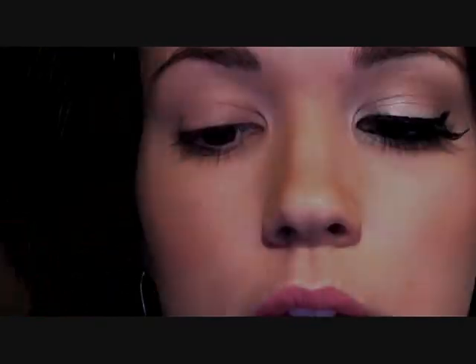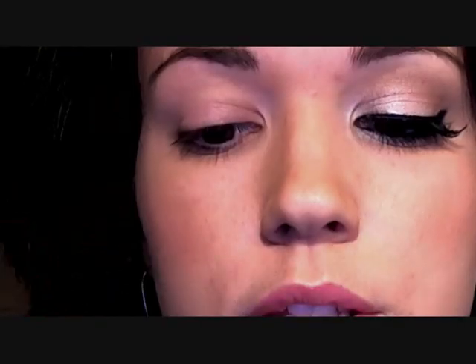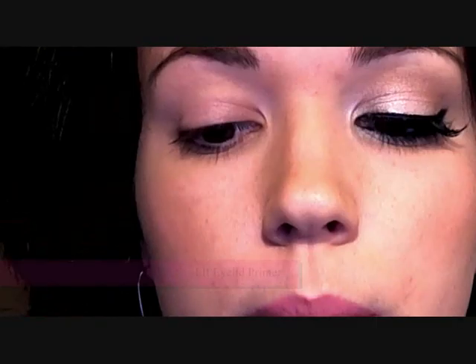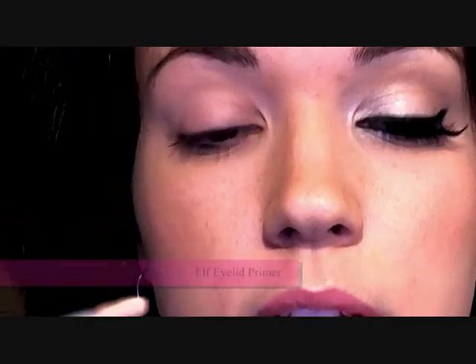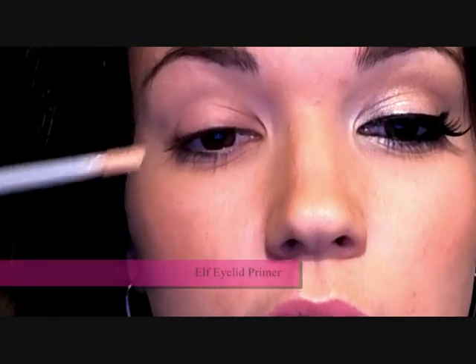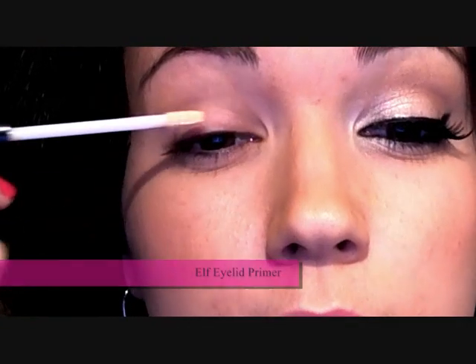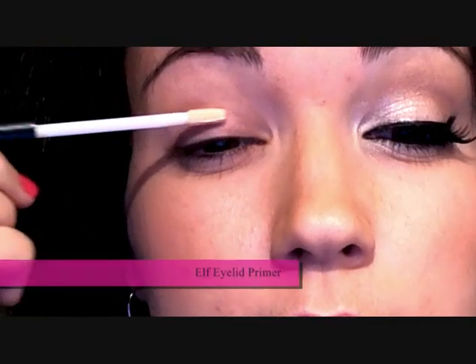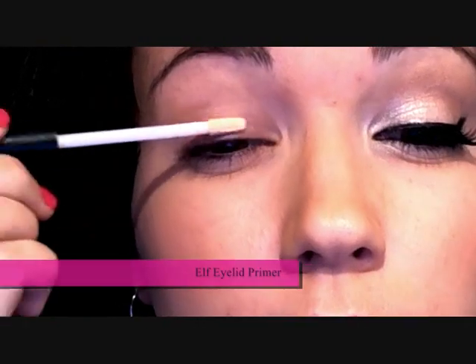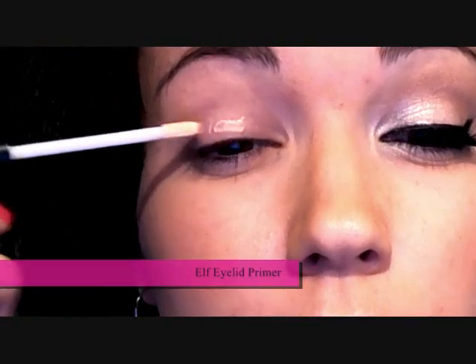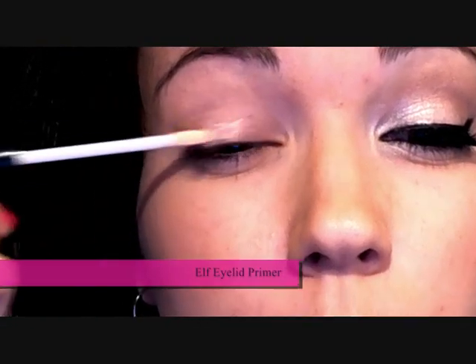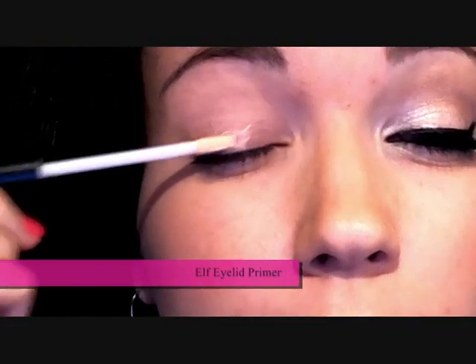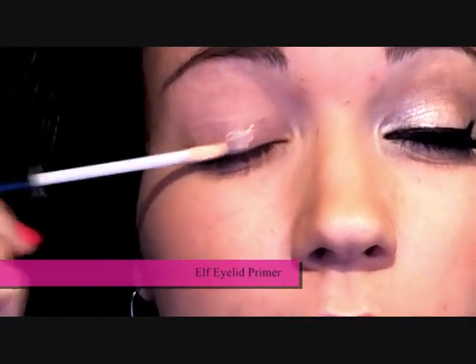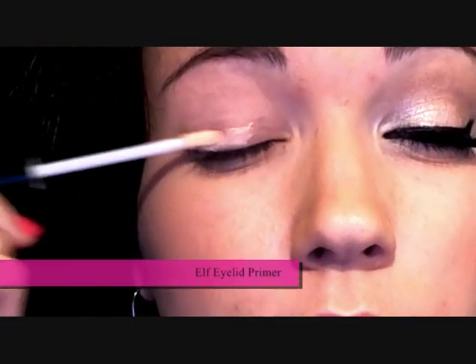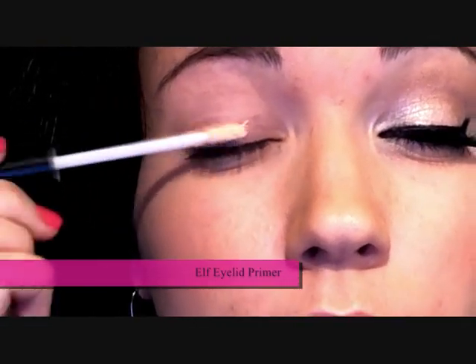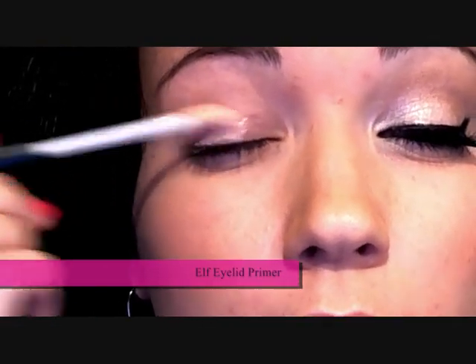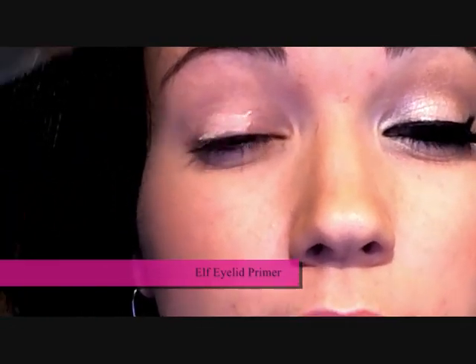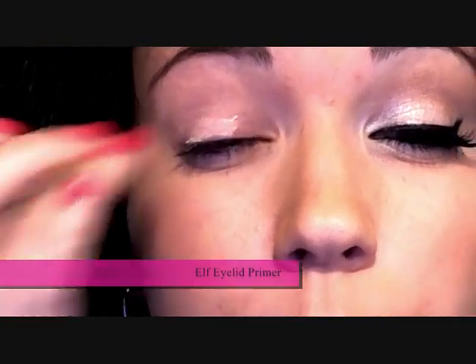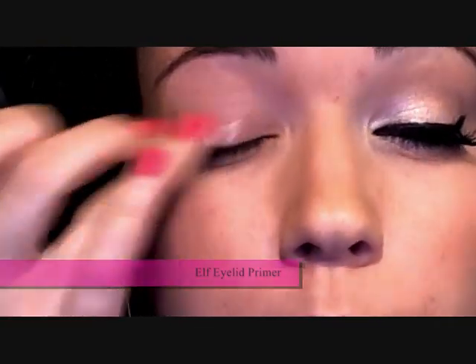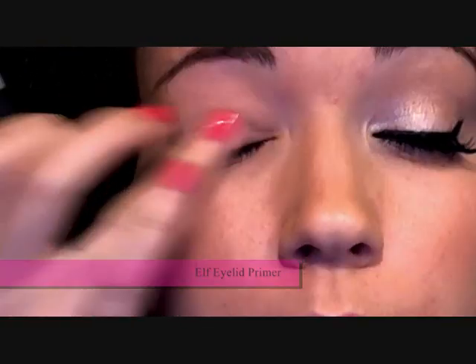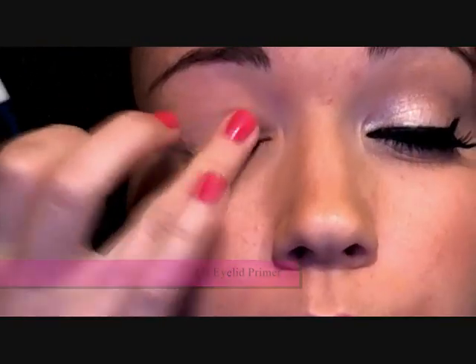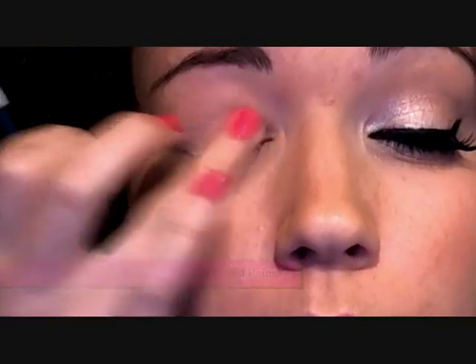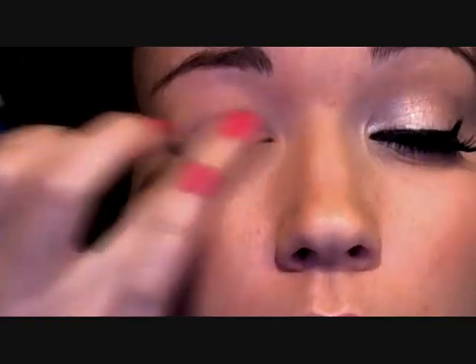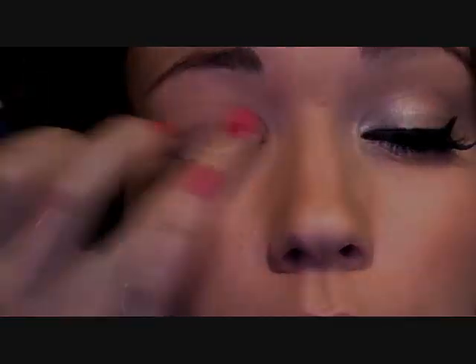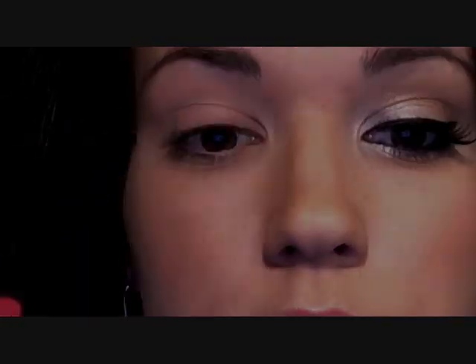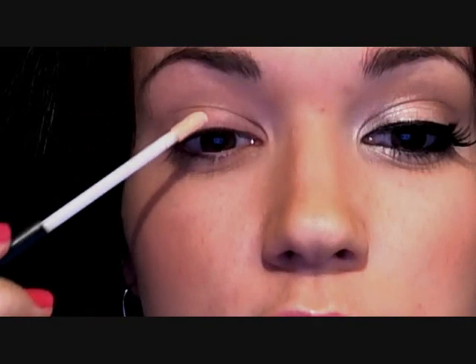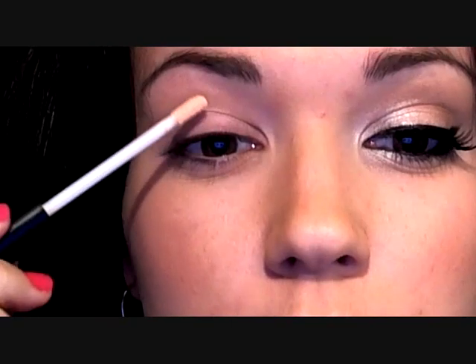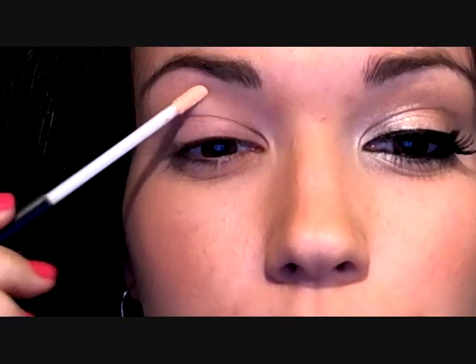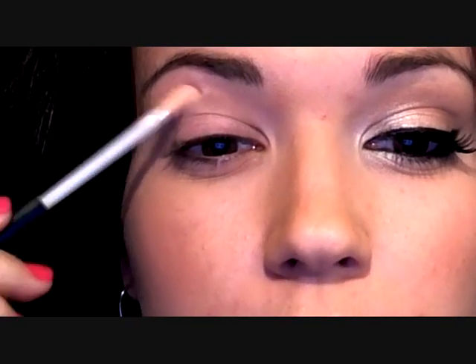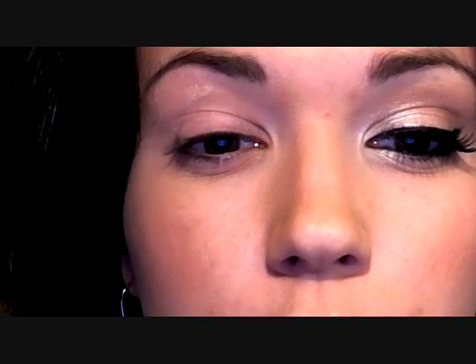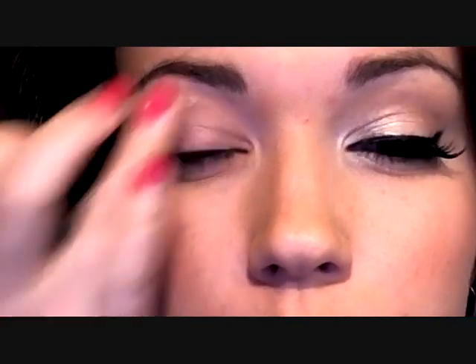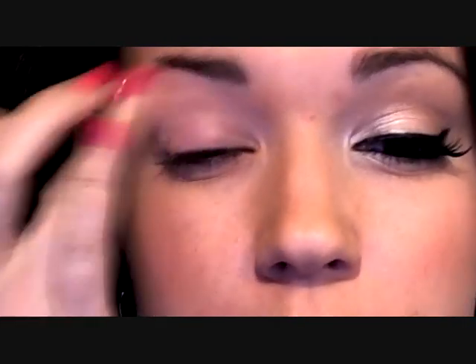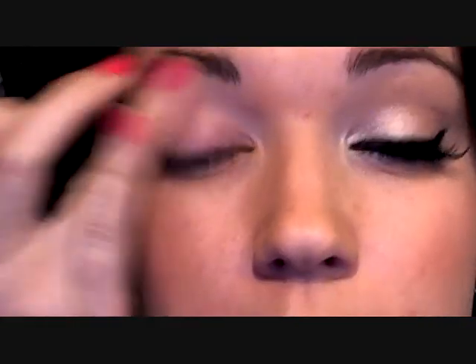So I'm going to start by taking my E.L.F. Eyelid Primer. This is just going to prevent creasing.